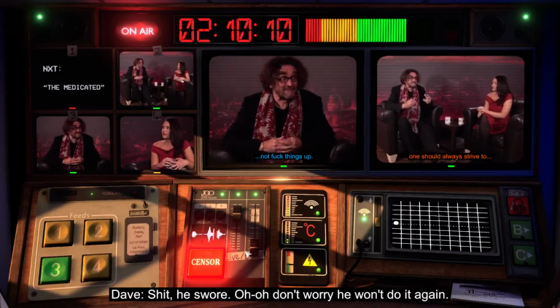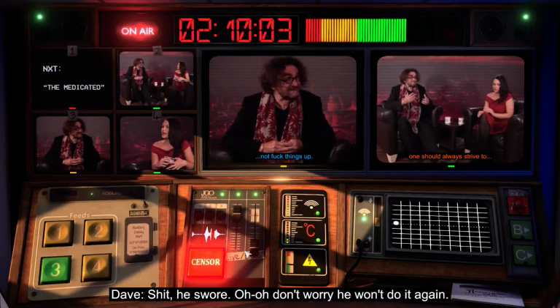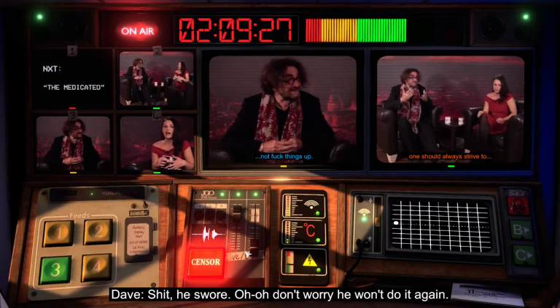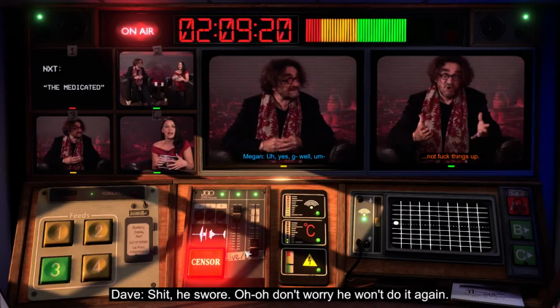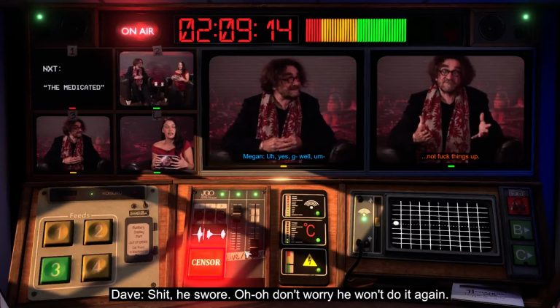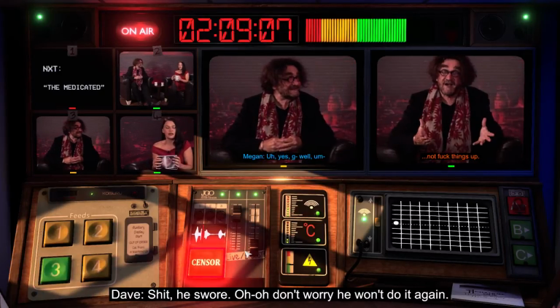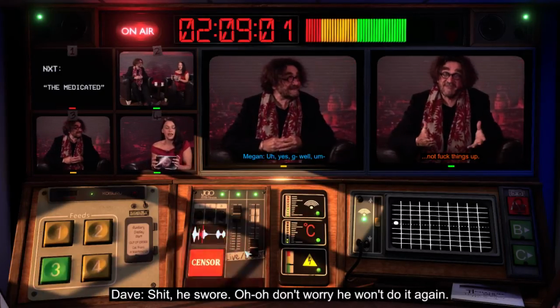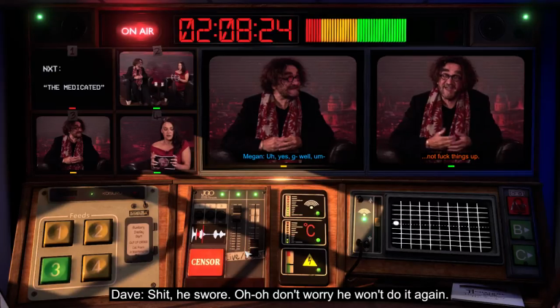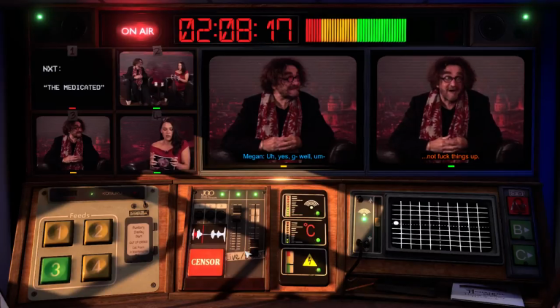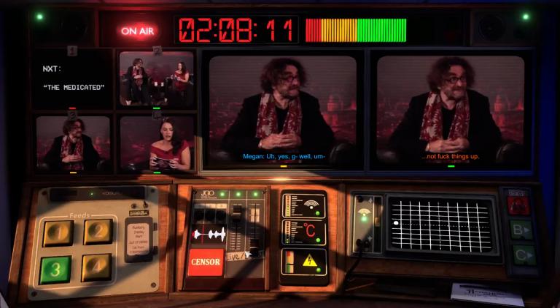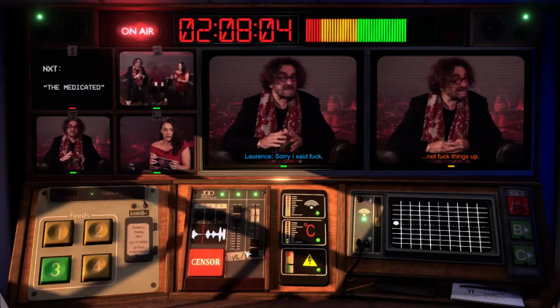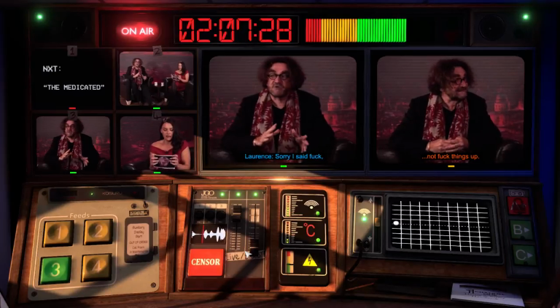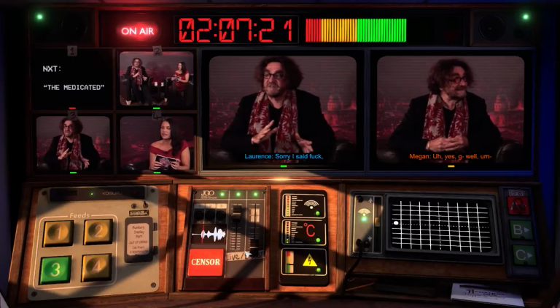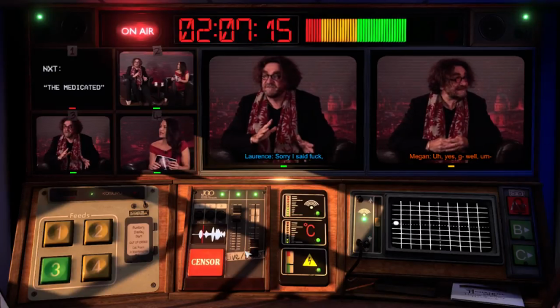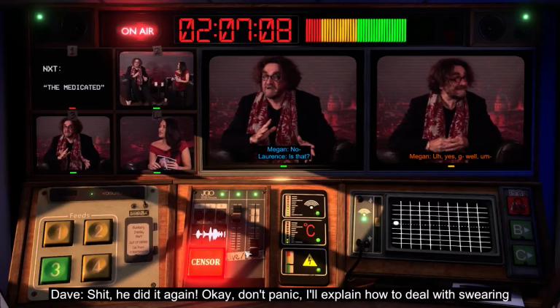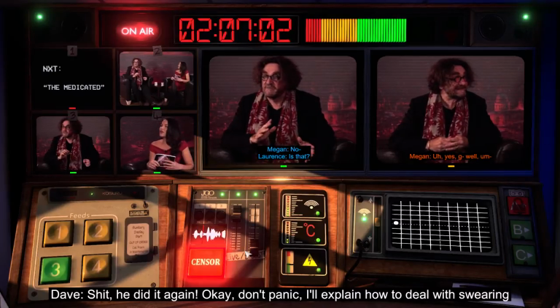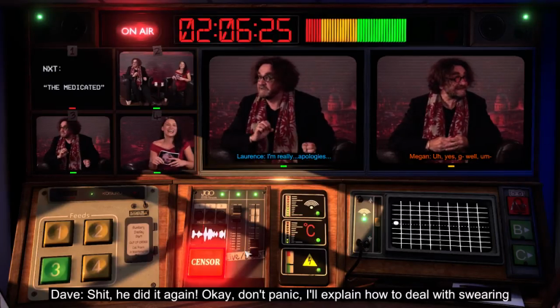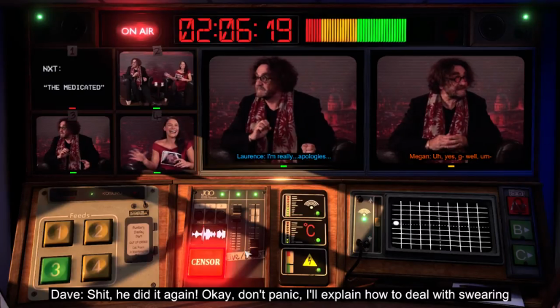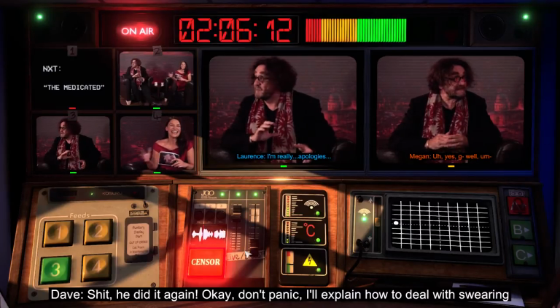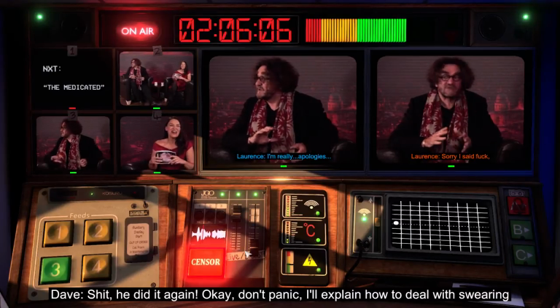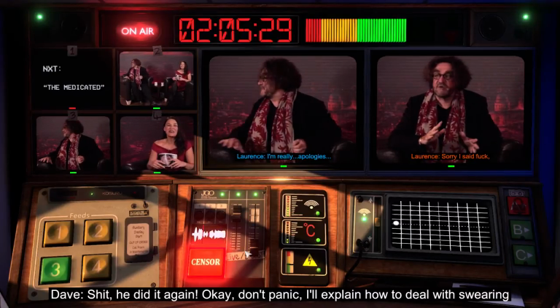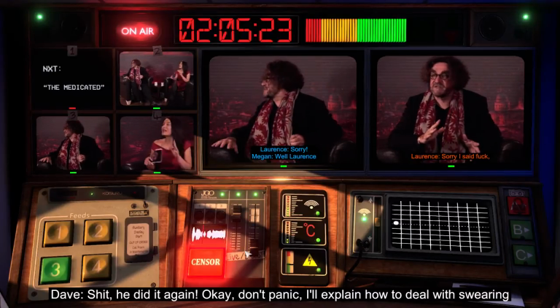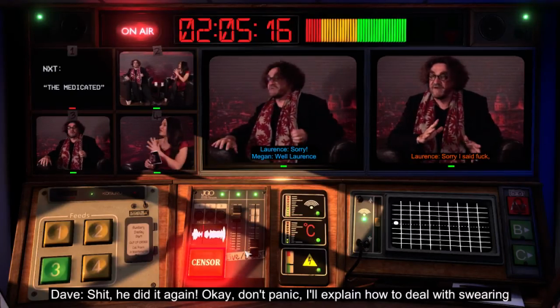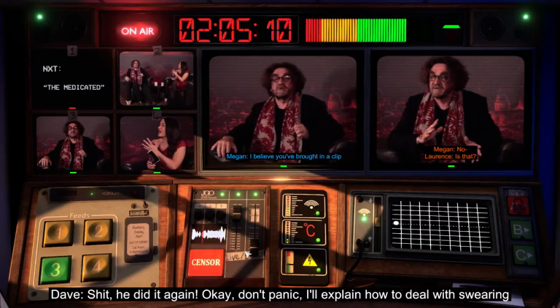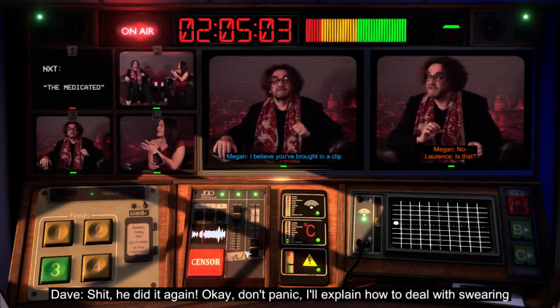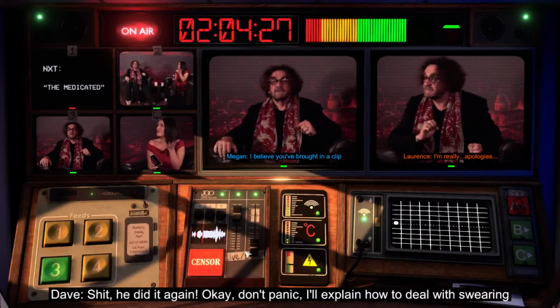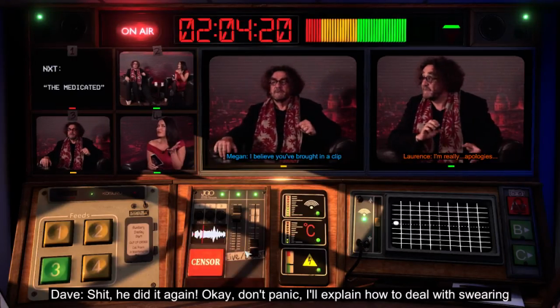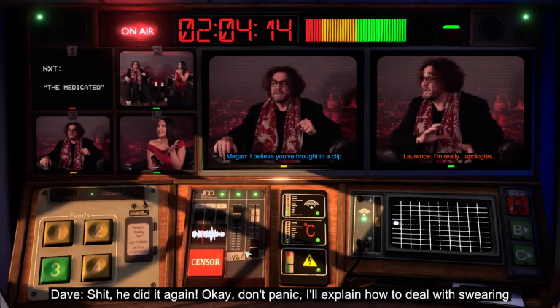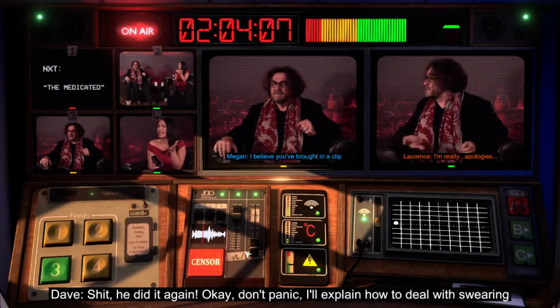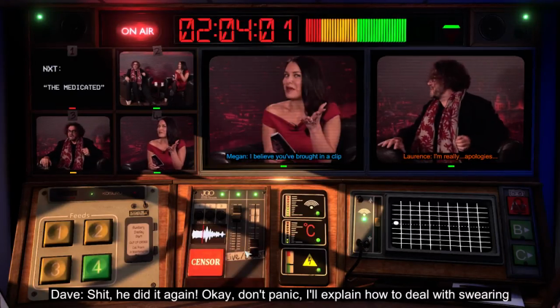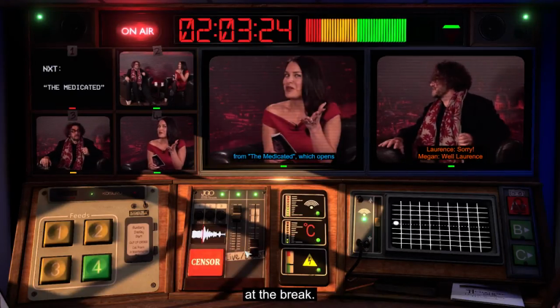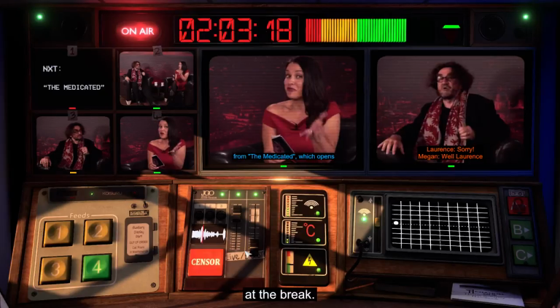He swore. Oh well, don't worry — he won't do it again. Sorry, I said a bad word. Okay, don't panic. I'll explain how to deal with swearing at the break.